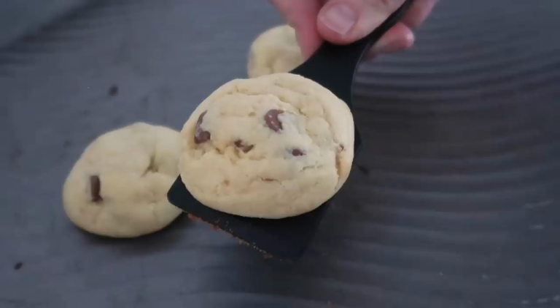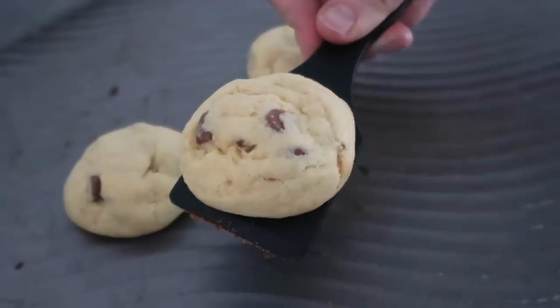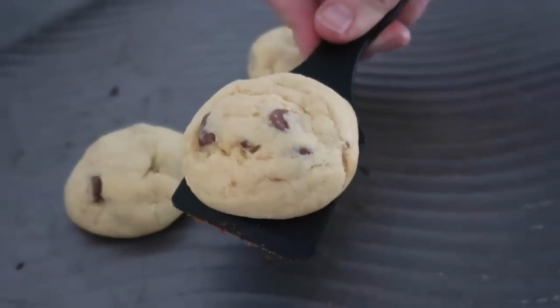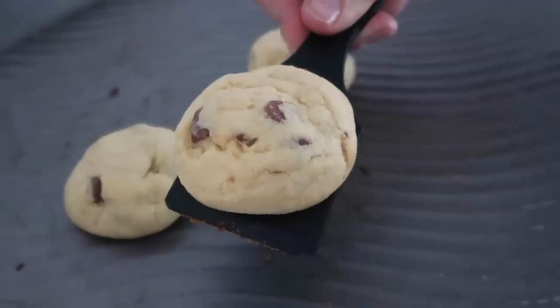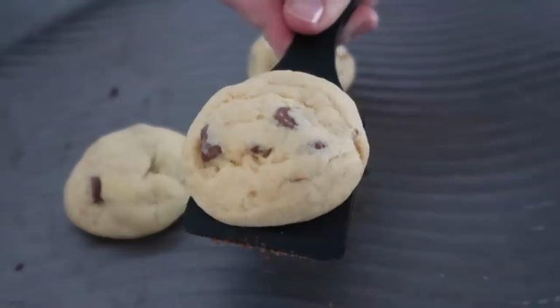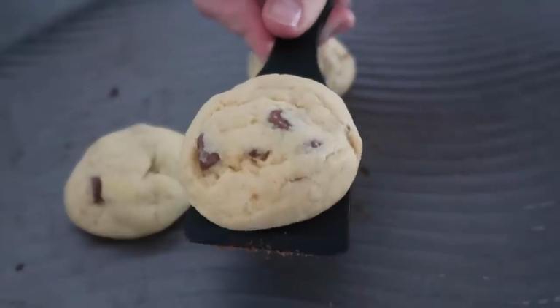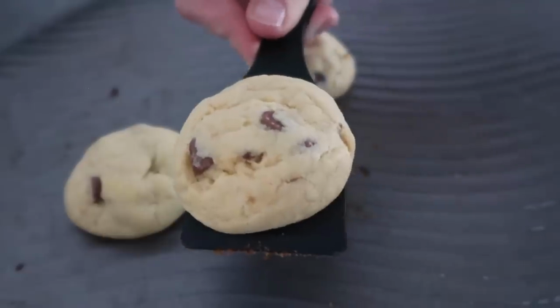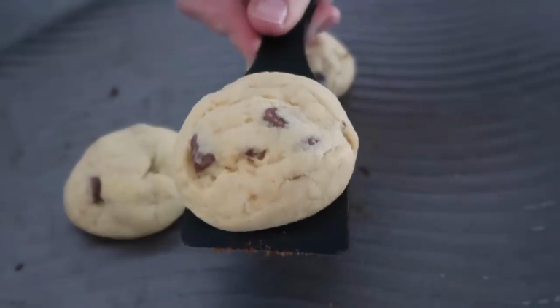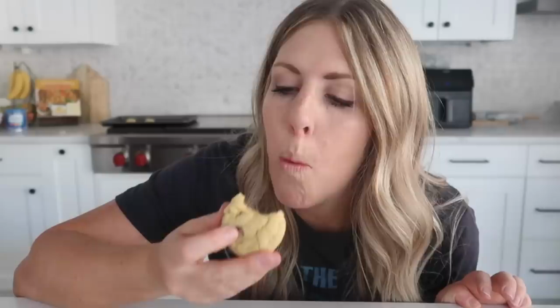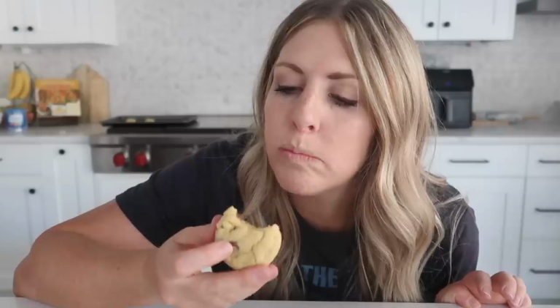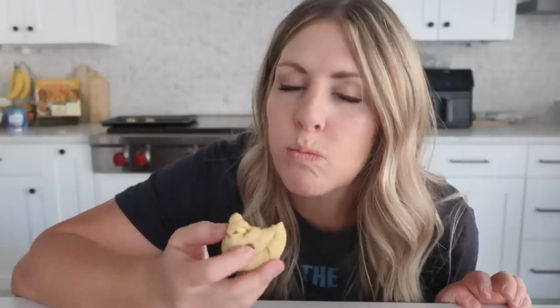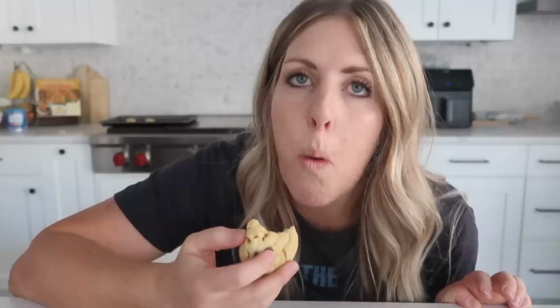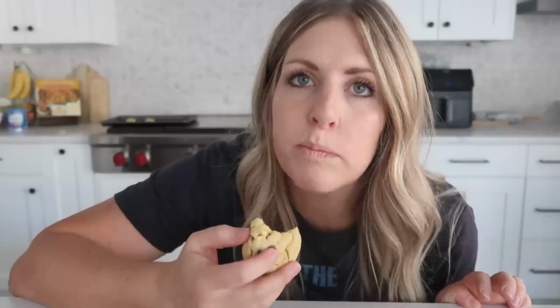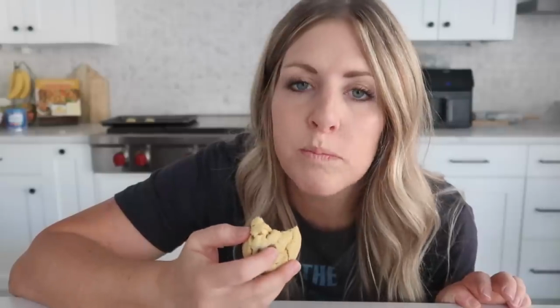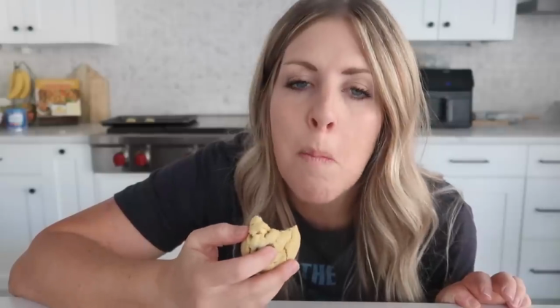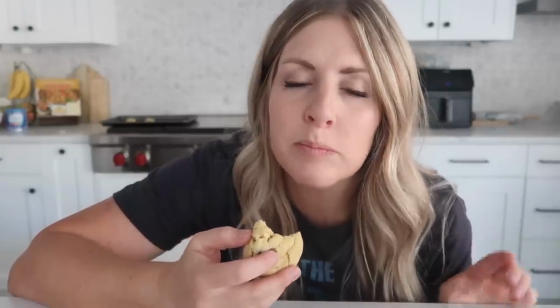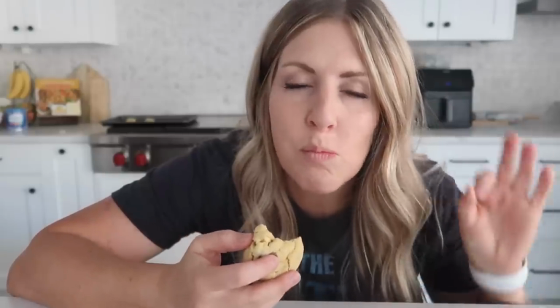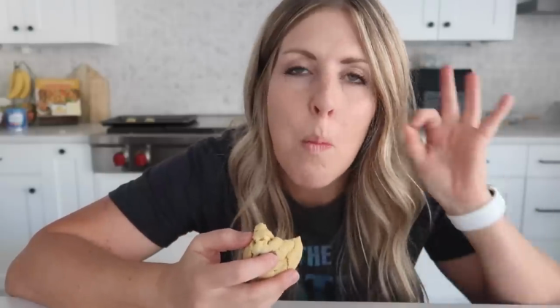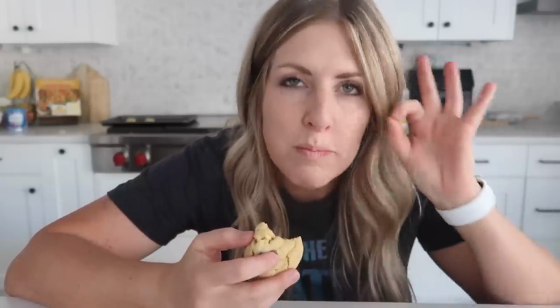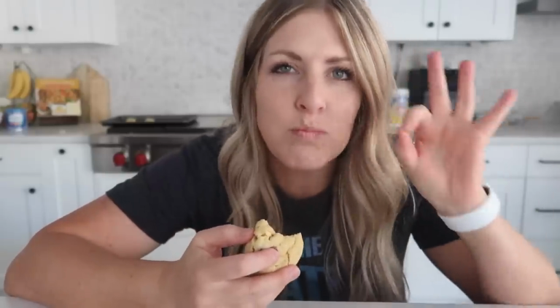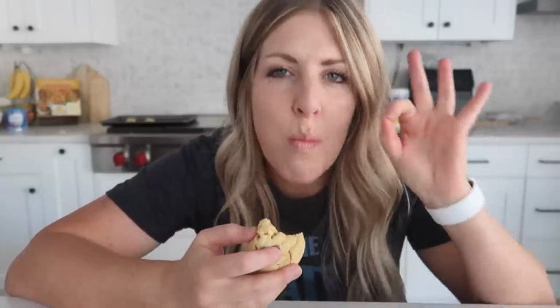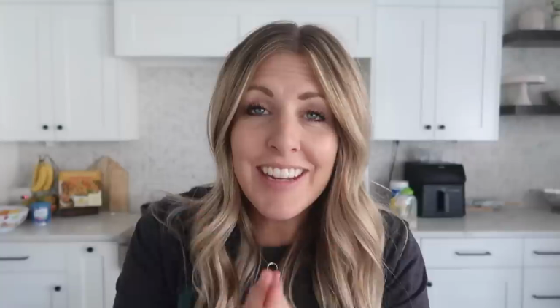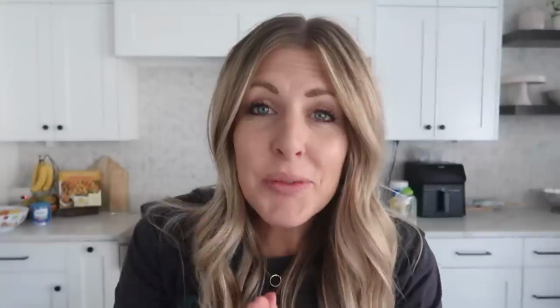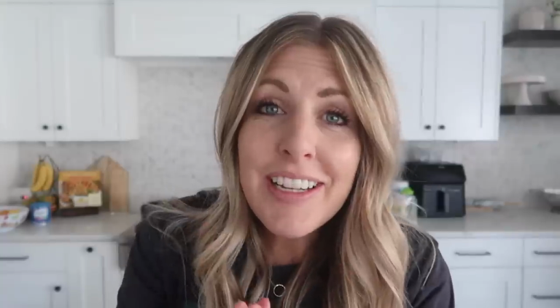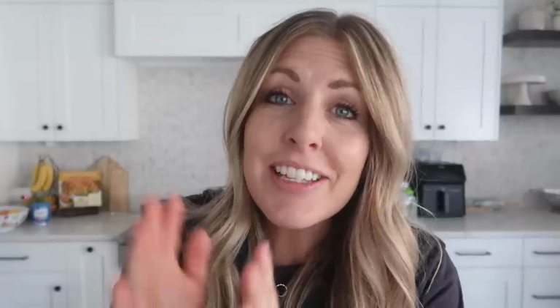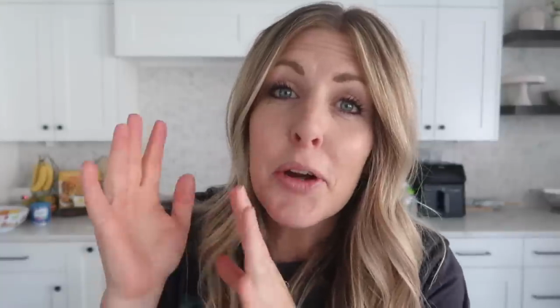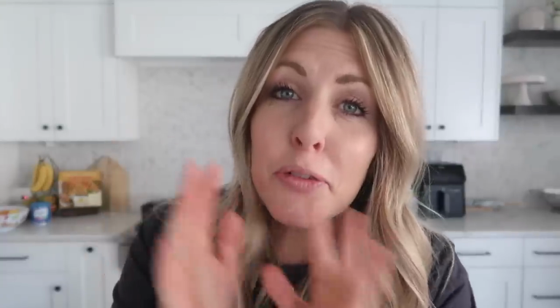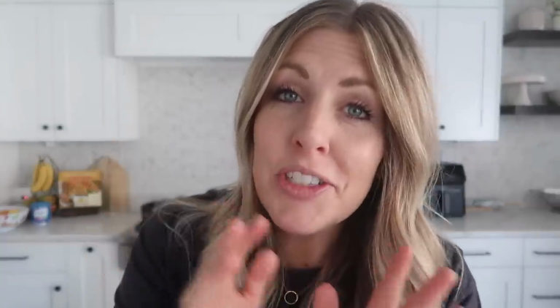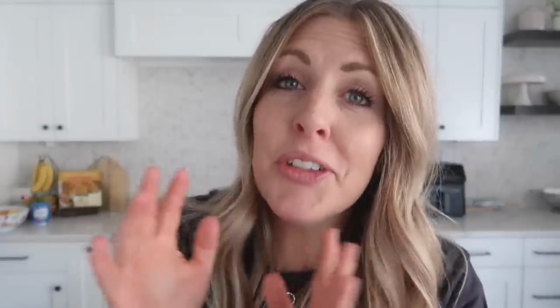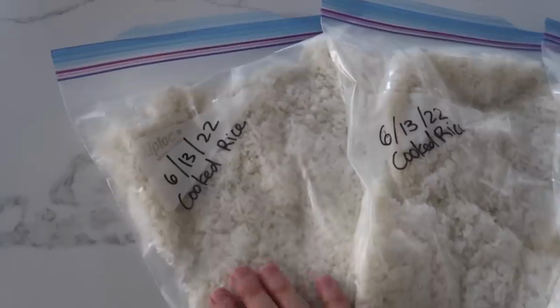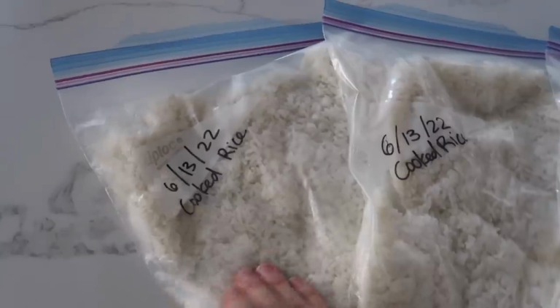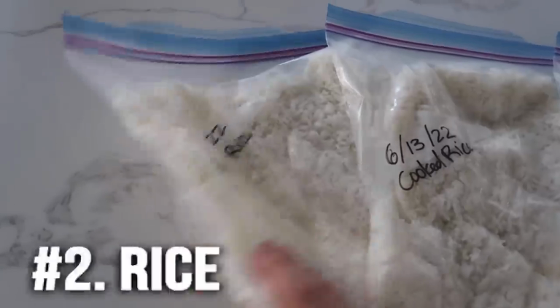I ended up cooking these ones for about 12 minutes. This is perfect. The next one is freezer rice.